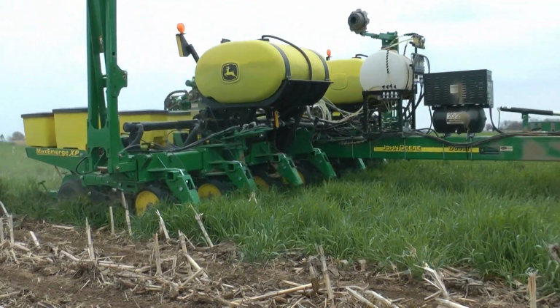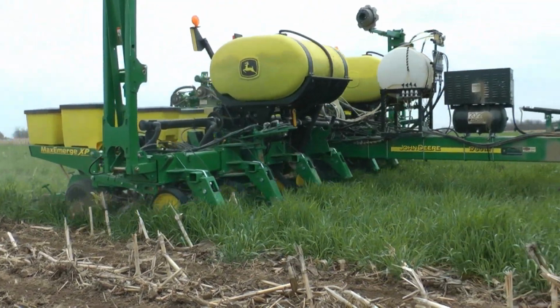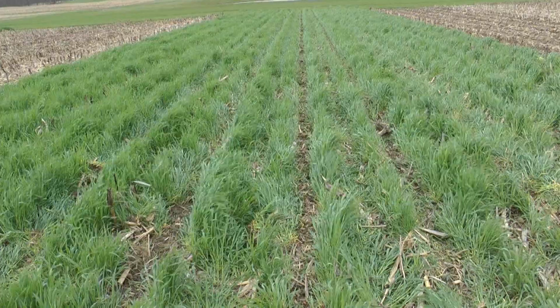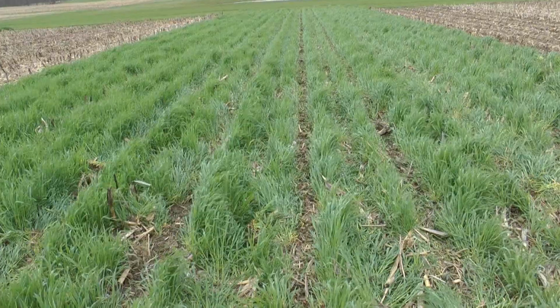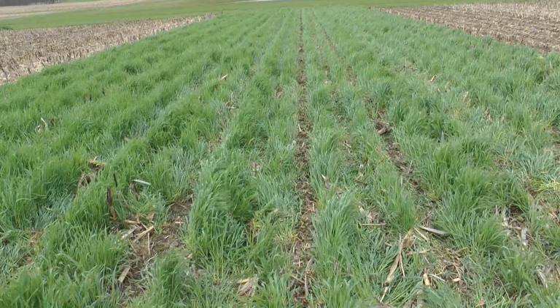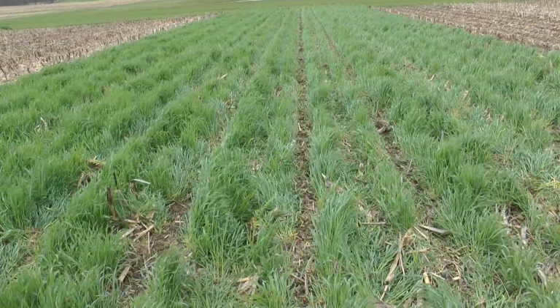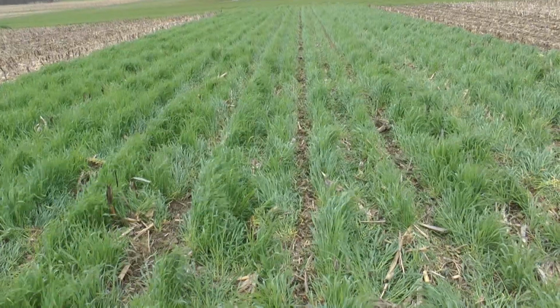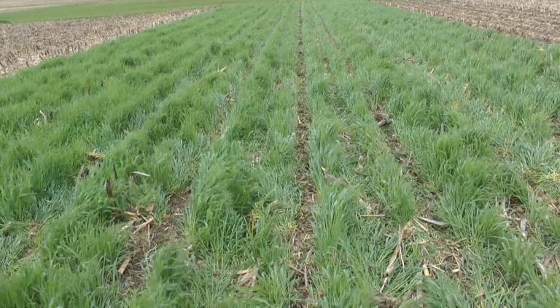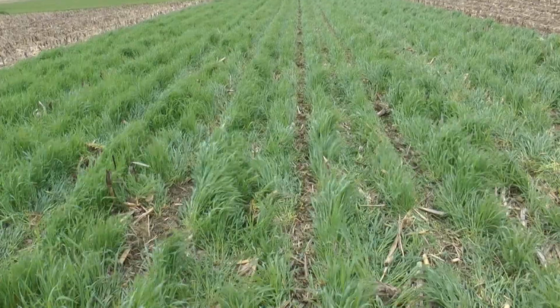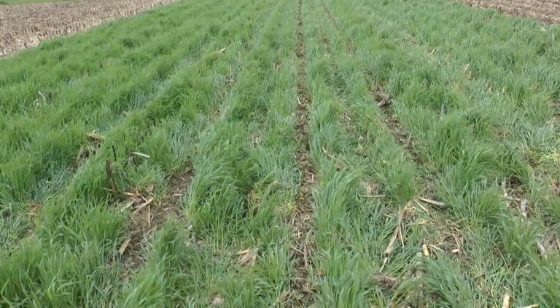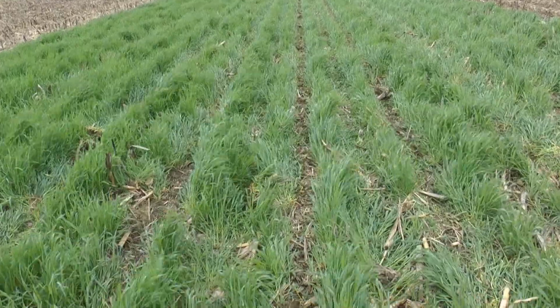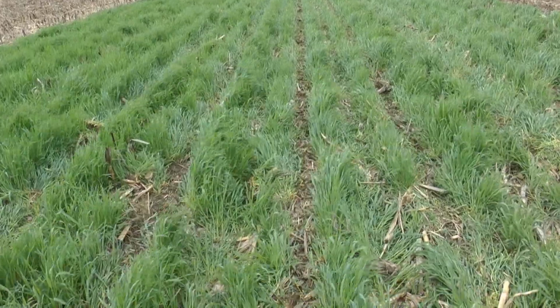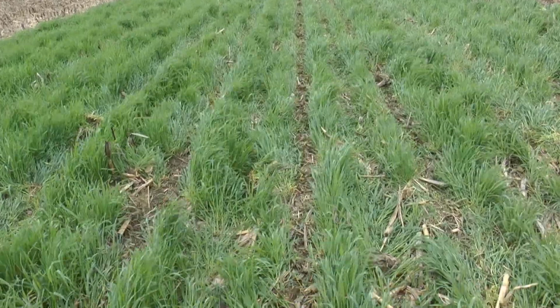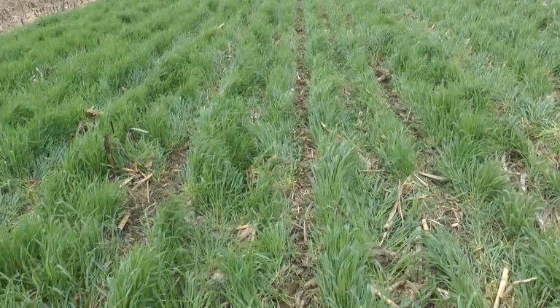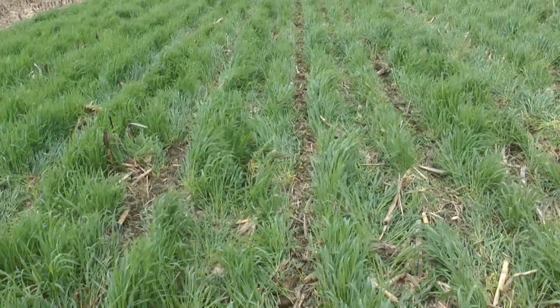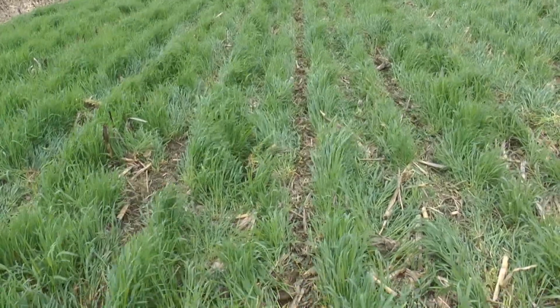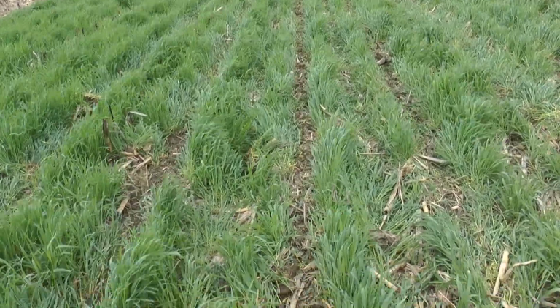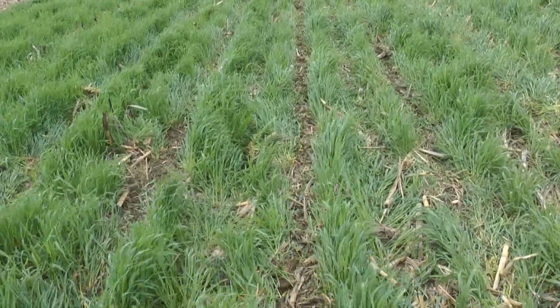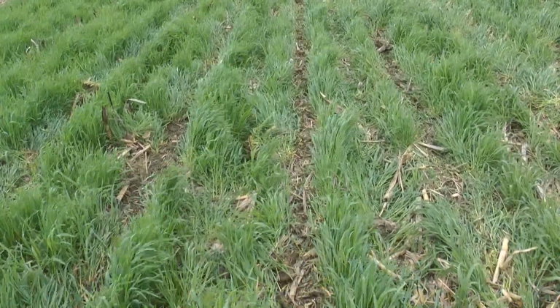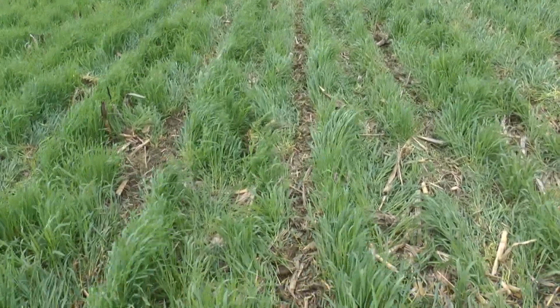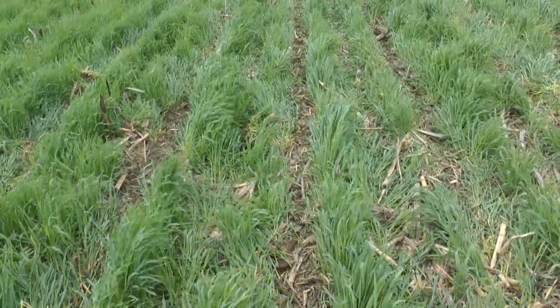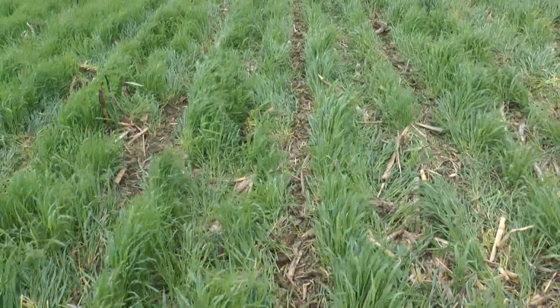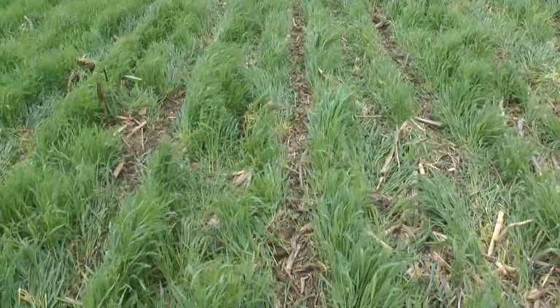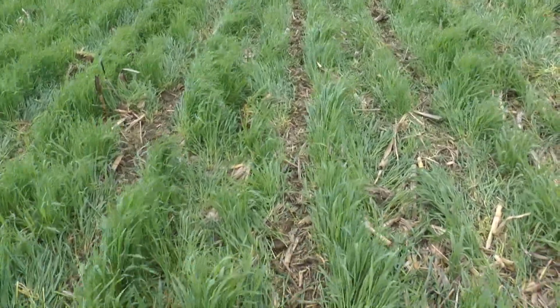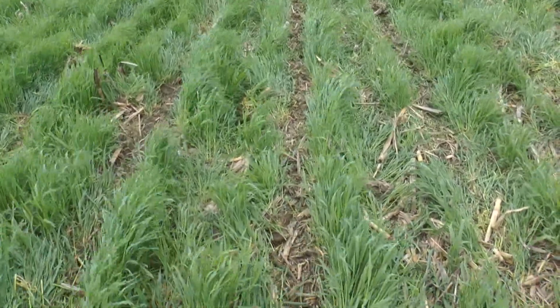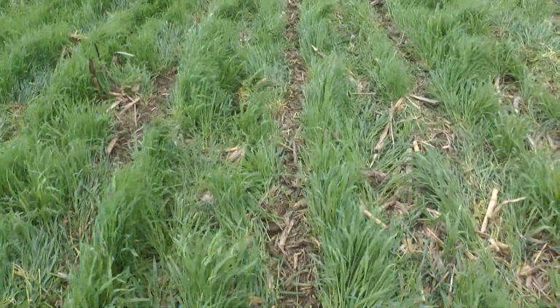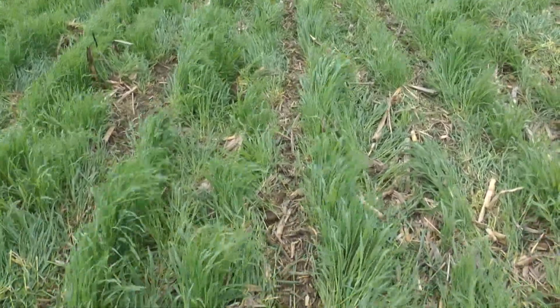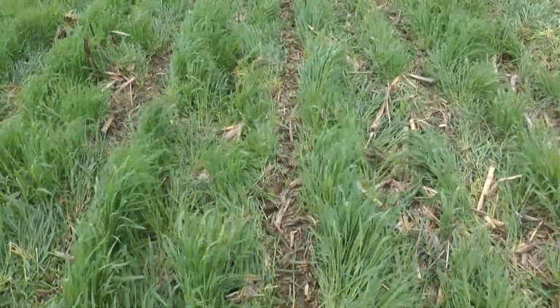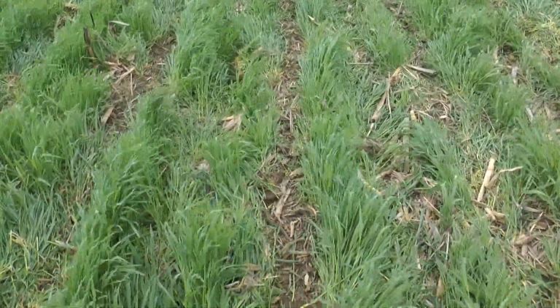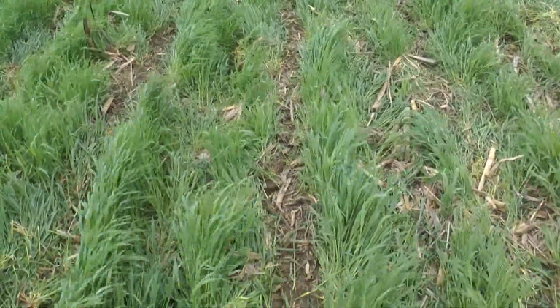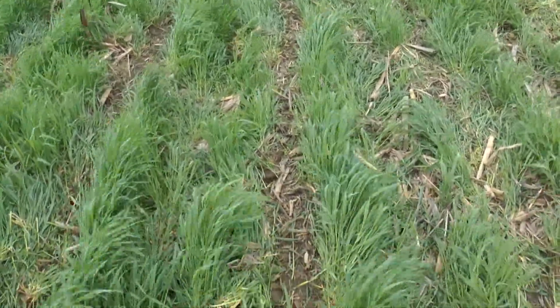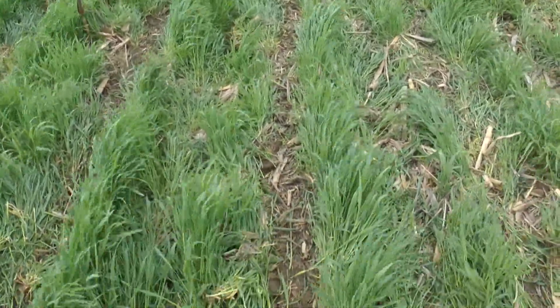We were extremely pleased with the results, seeing clean rows and excellent seed-to-soil contact with minimal air pockets.